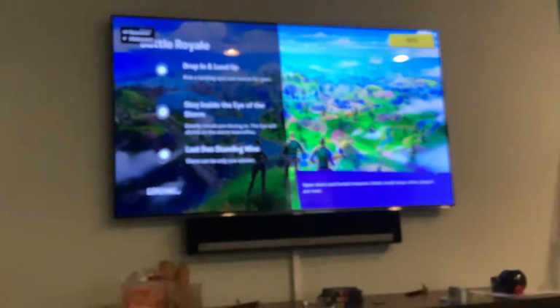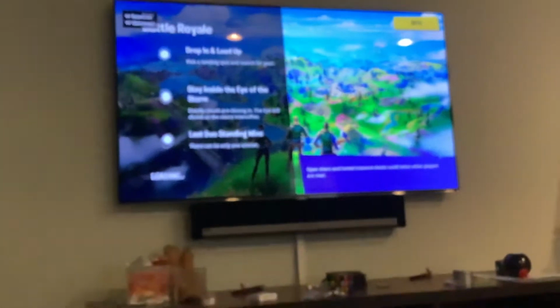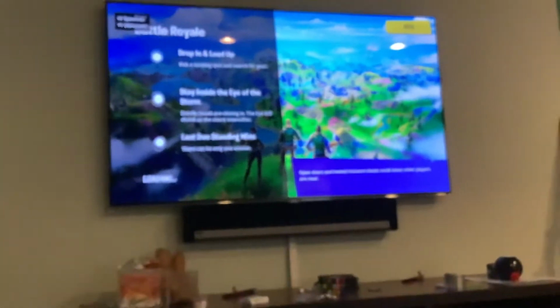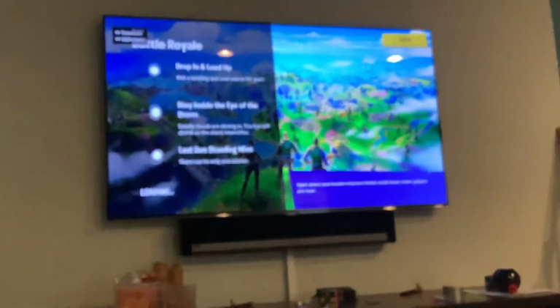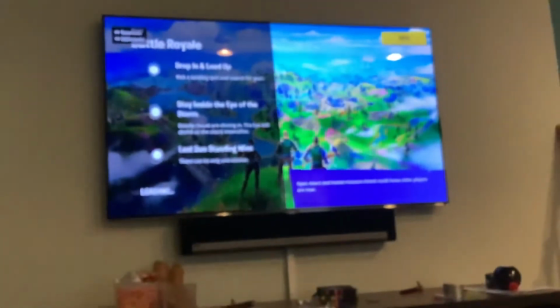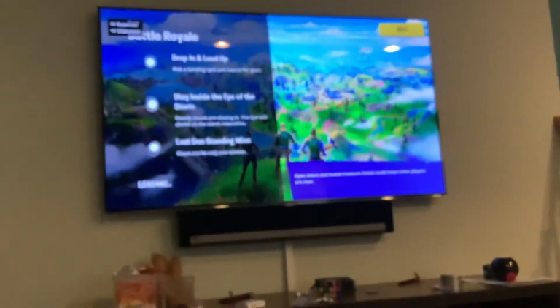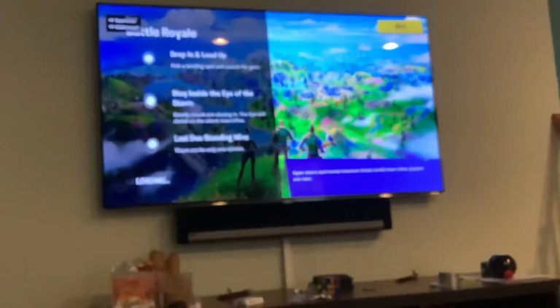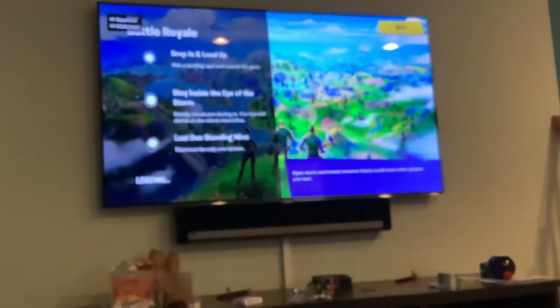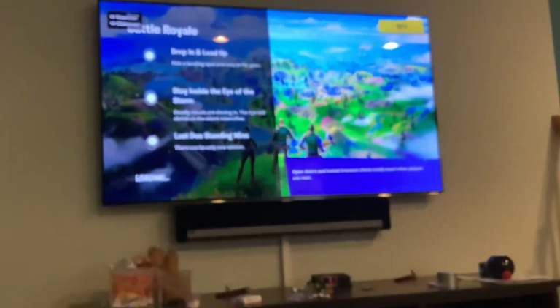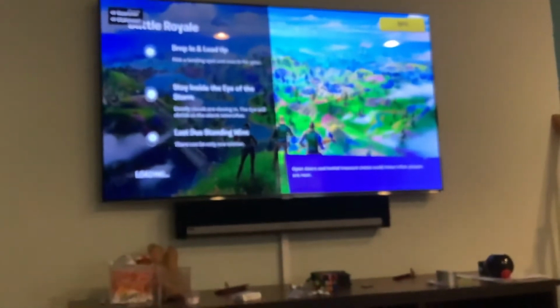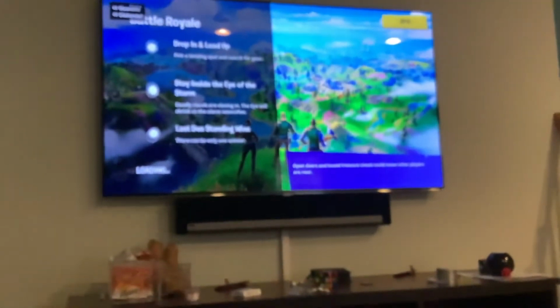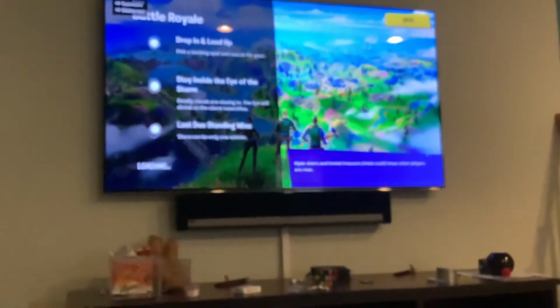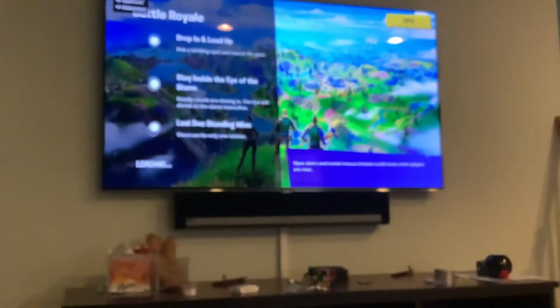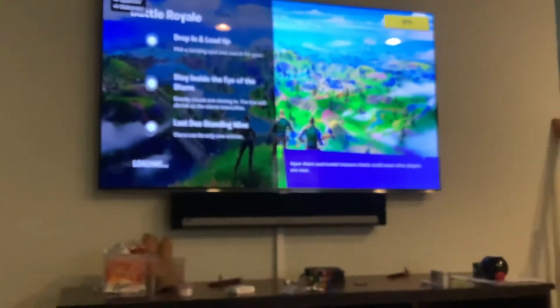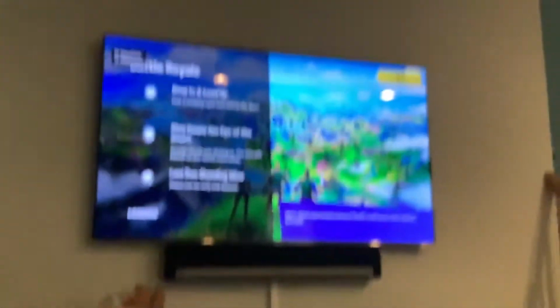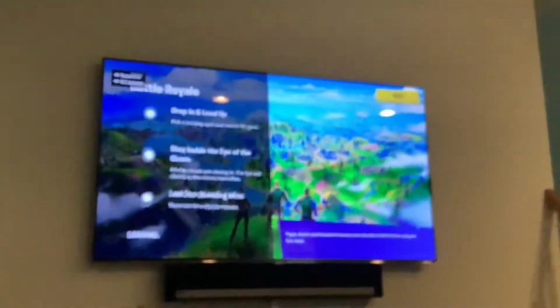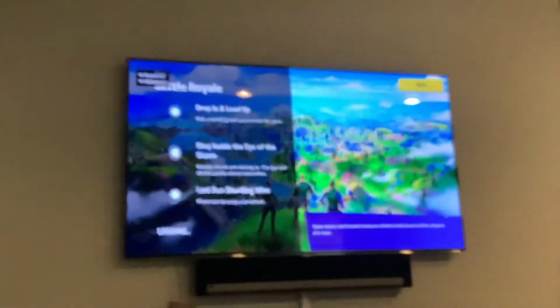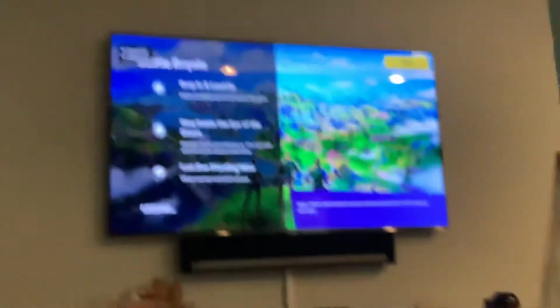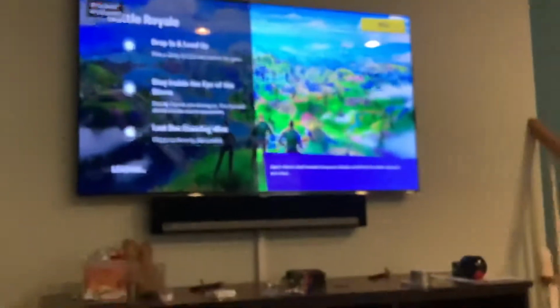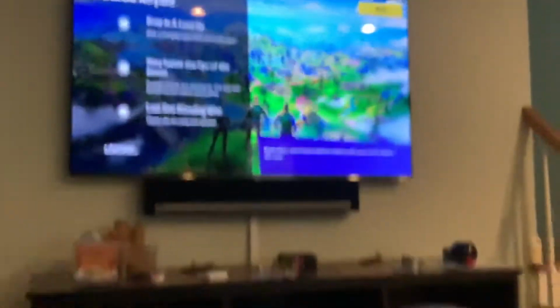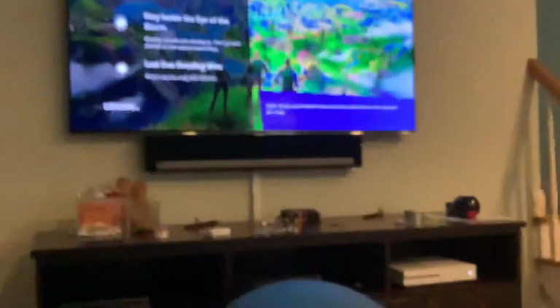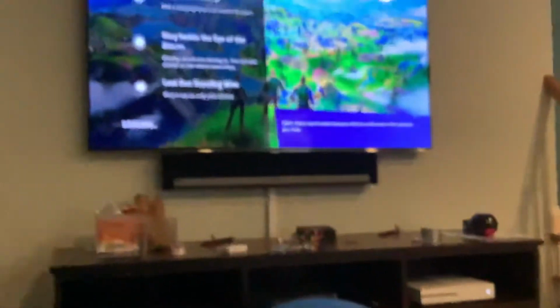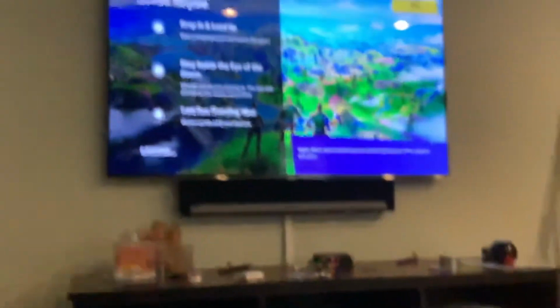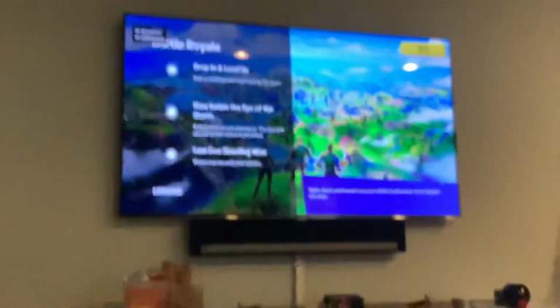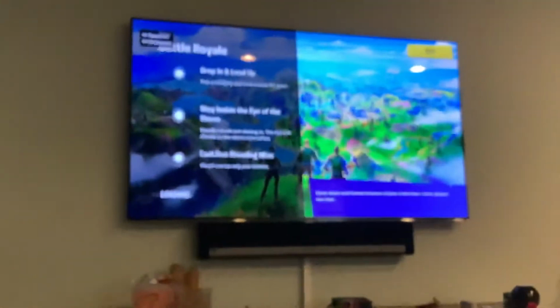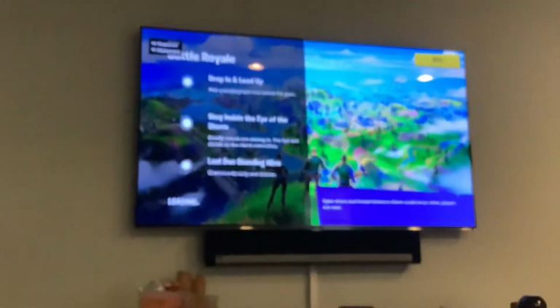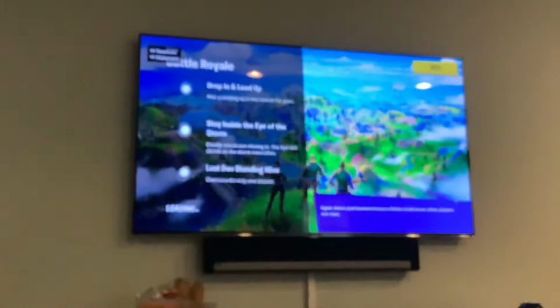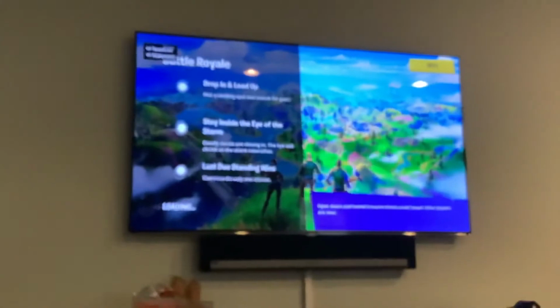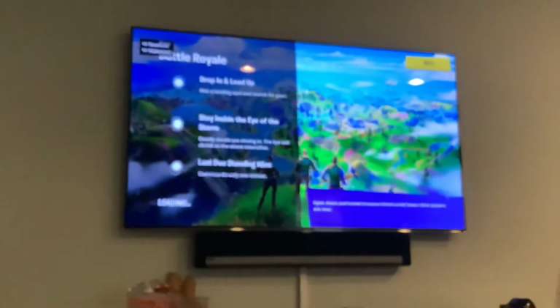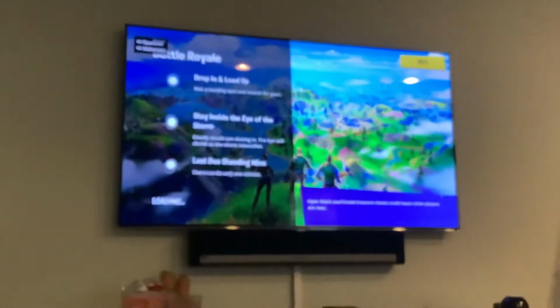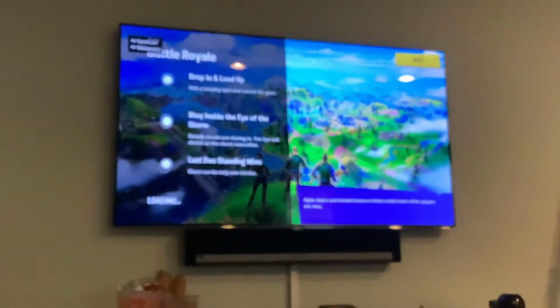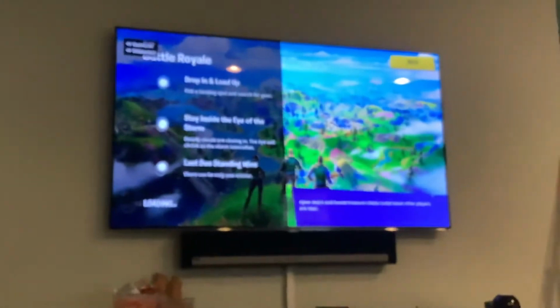What loading screen do you guys use? Tell me, please. I want to know.